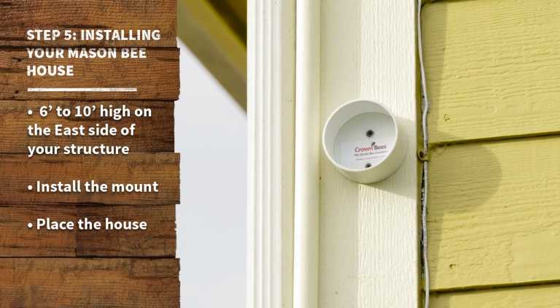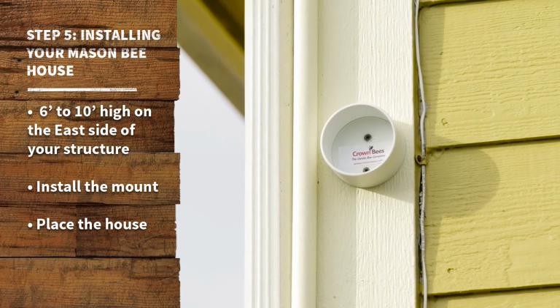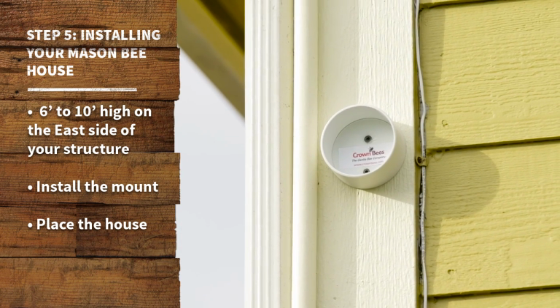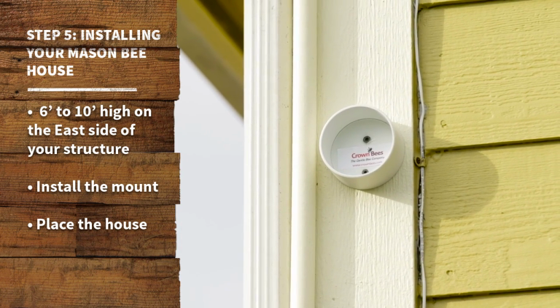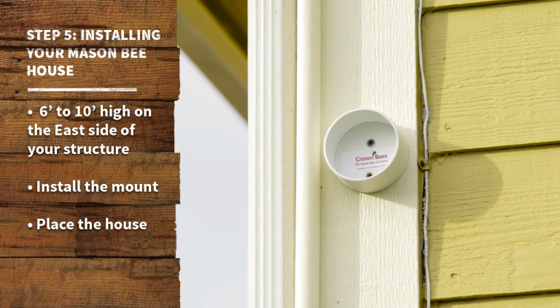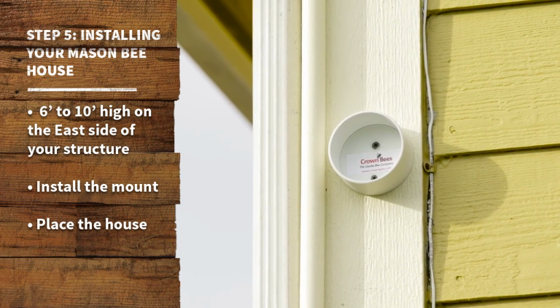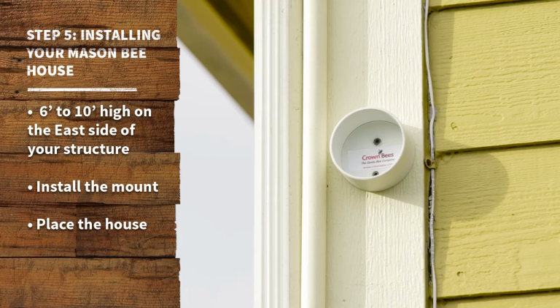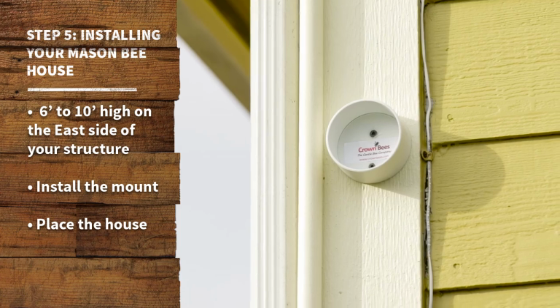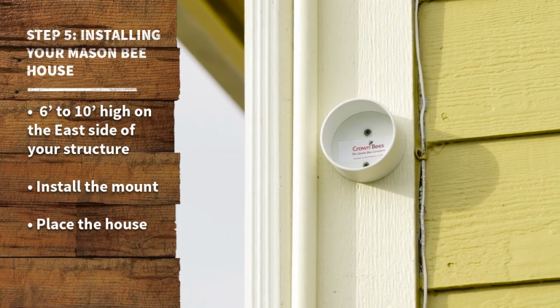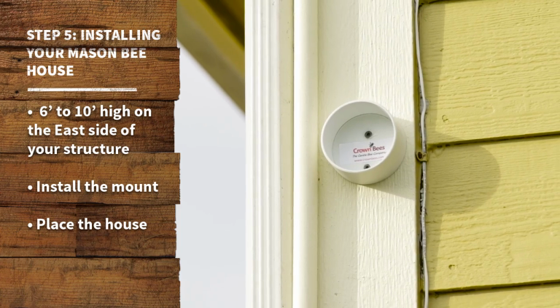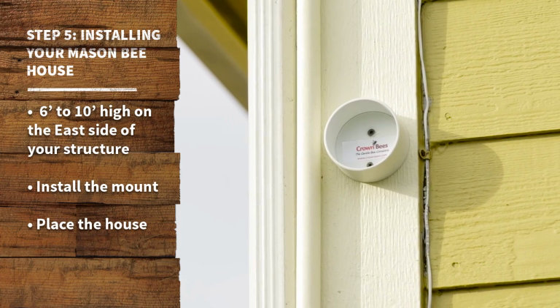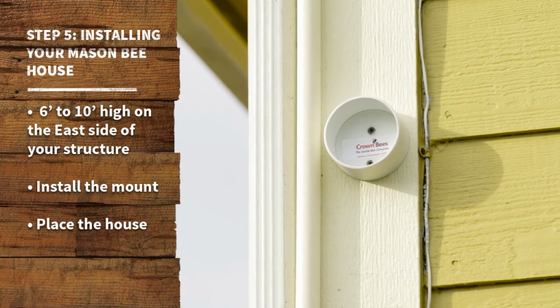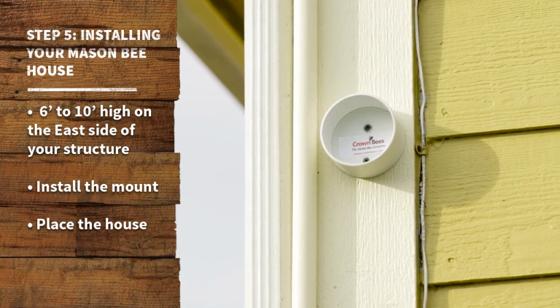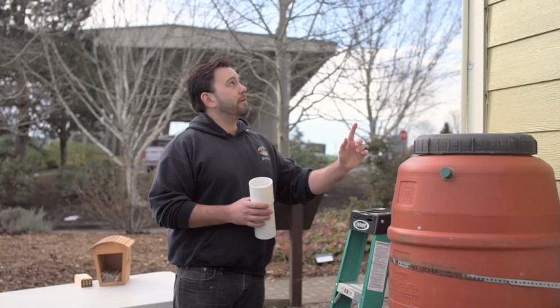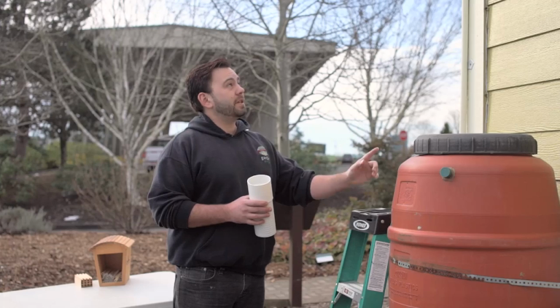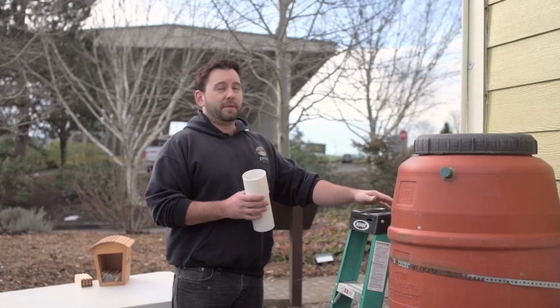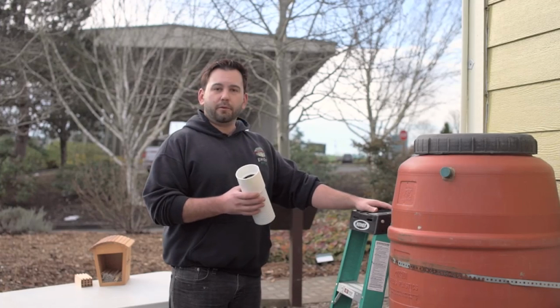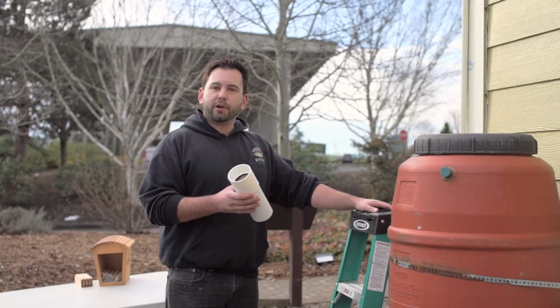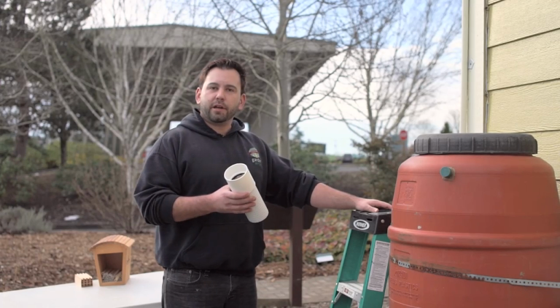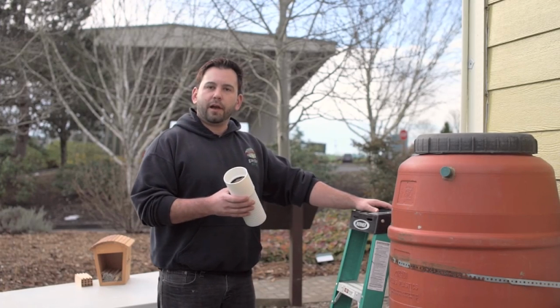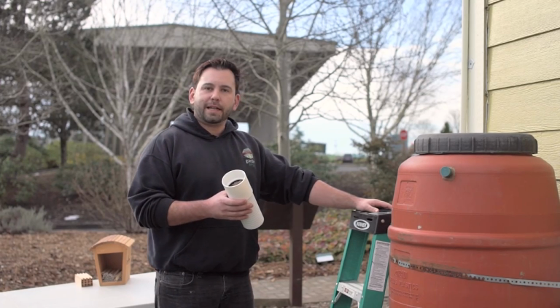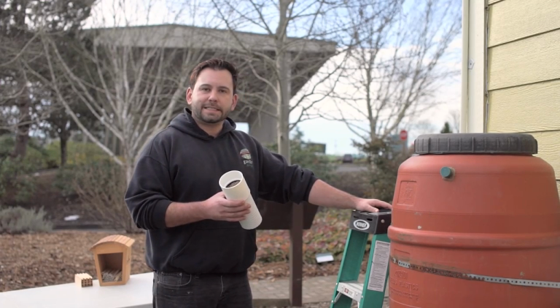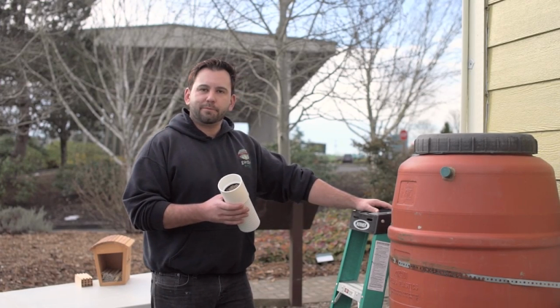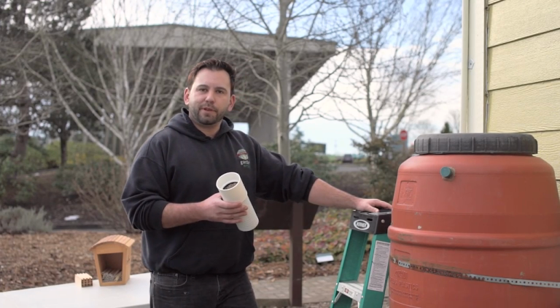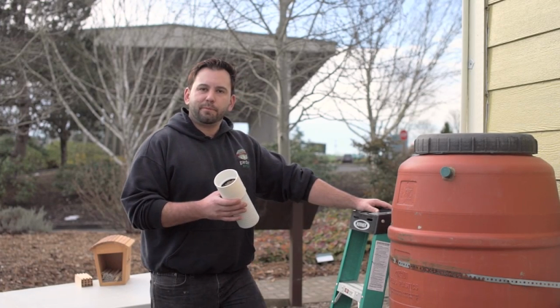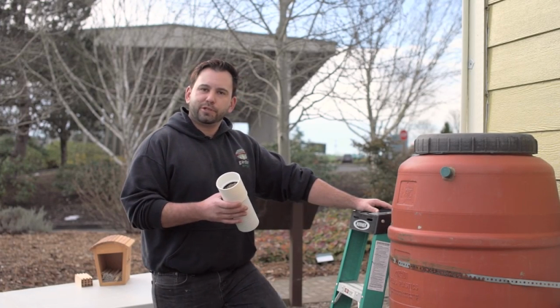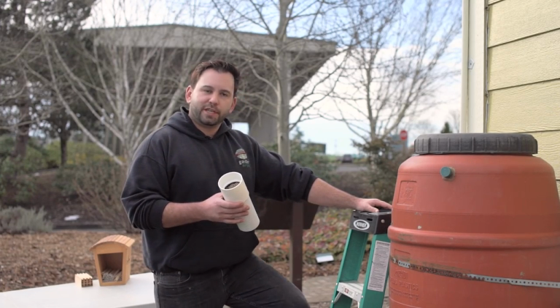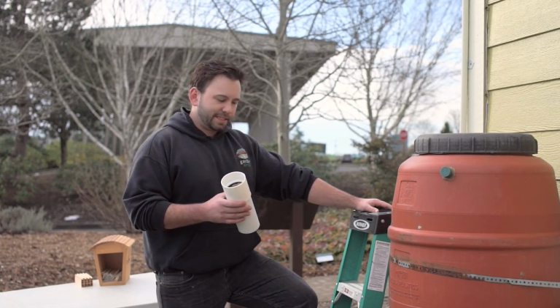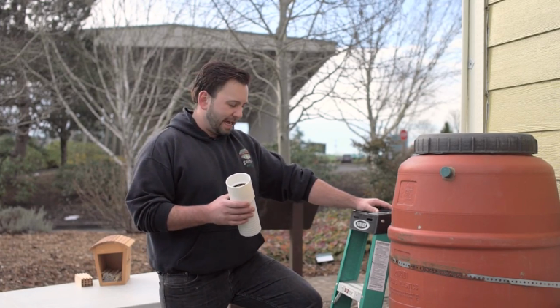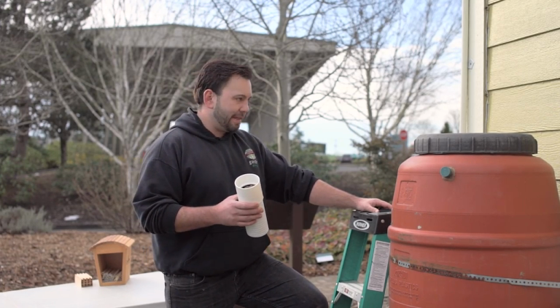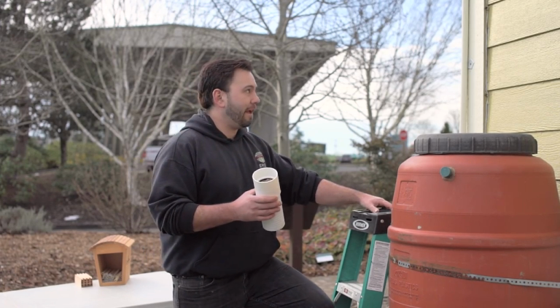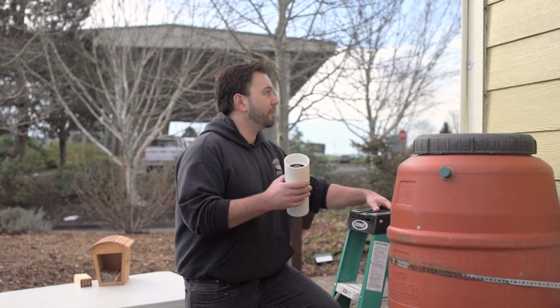All right, so now that we've installed our mount up there, we're going to go ahead and simply push this guy in there.